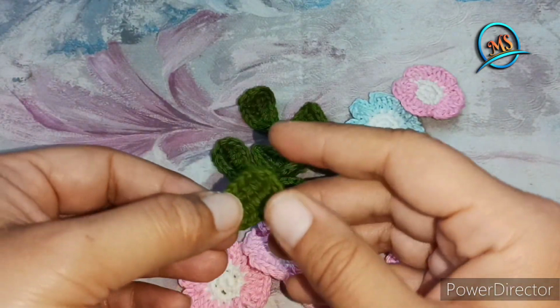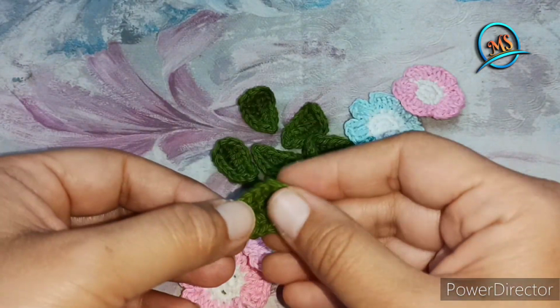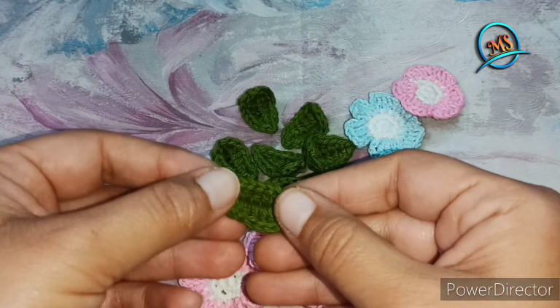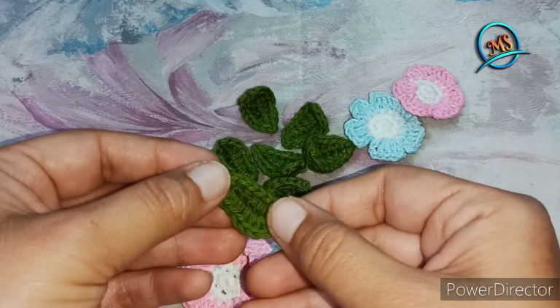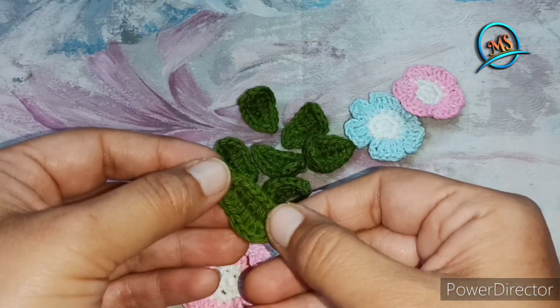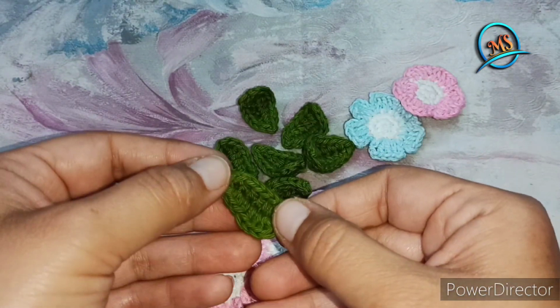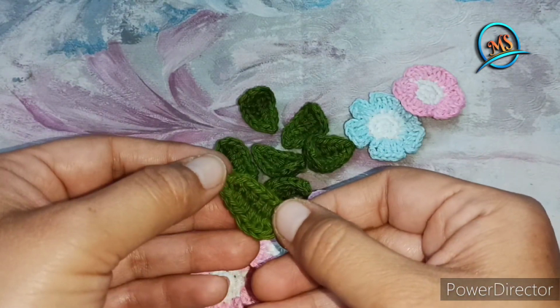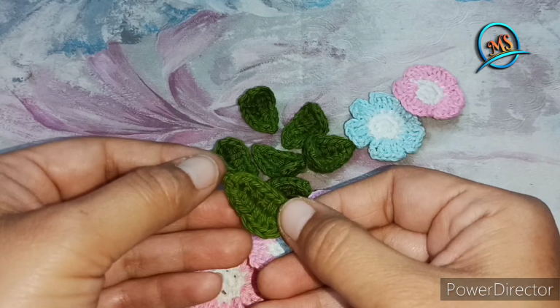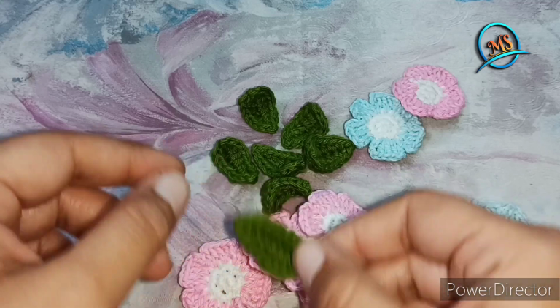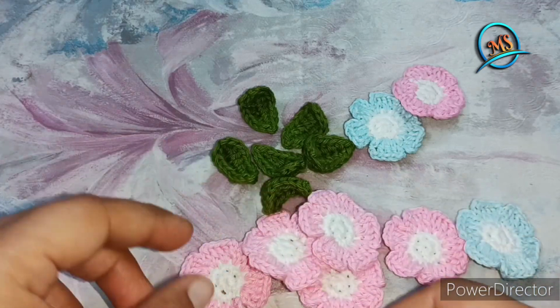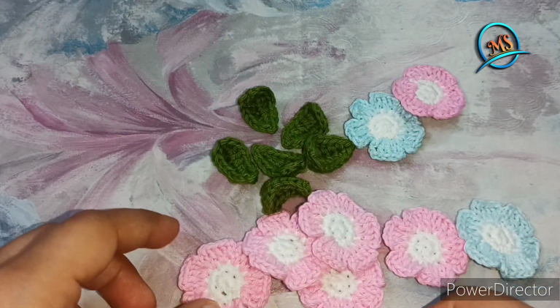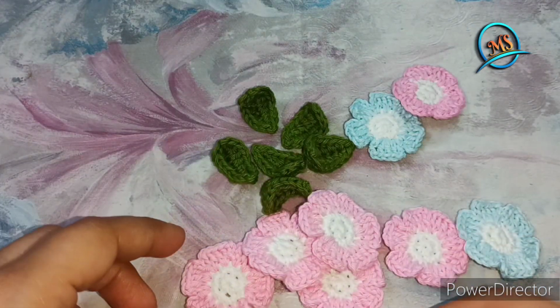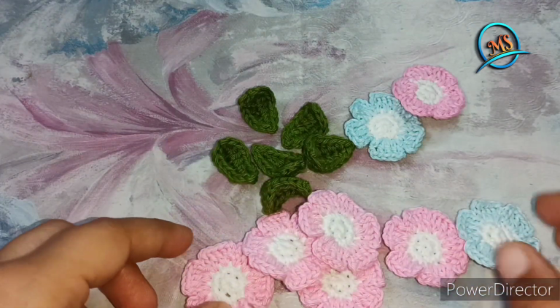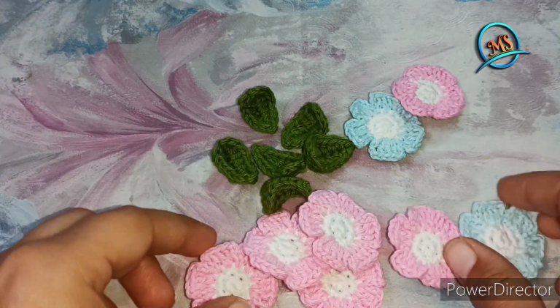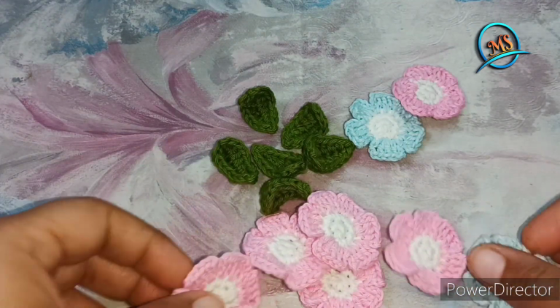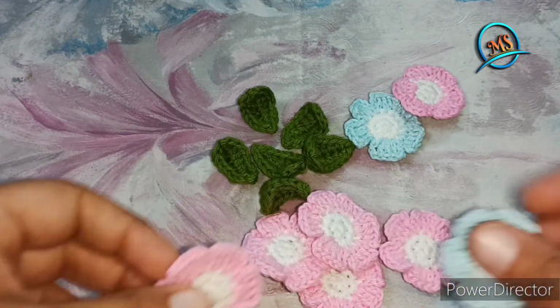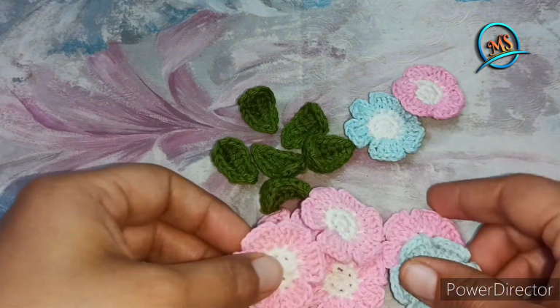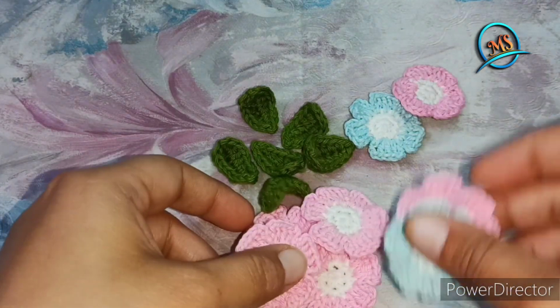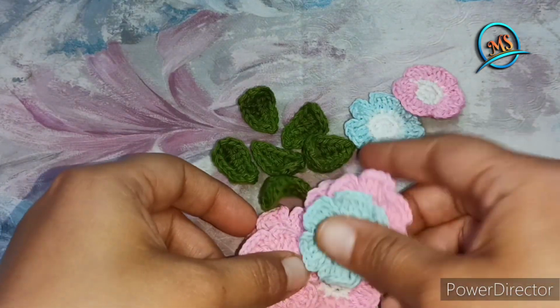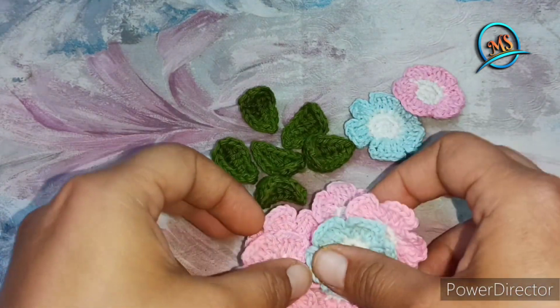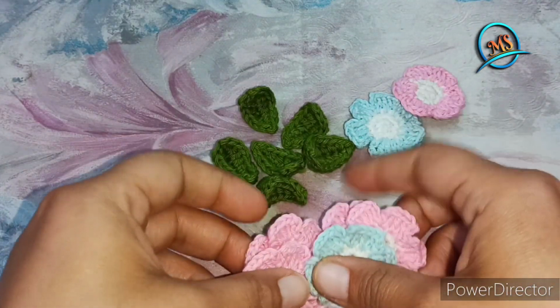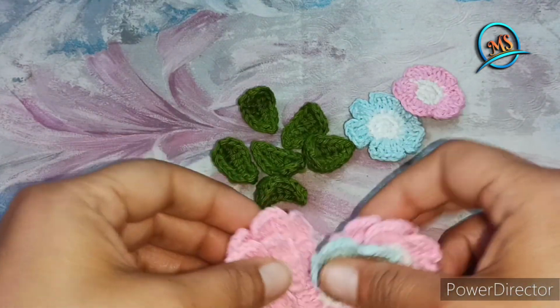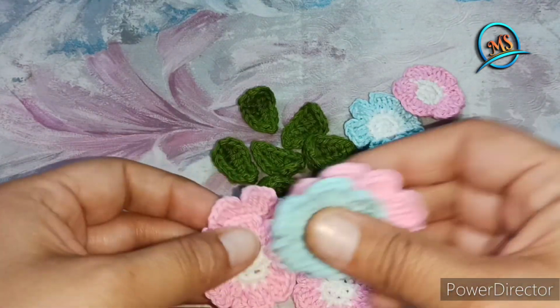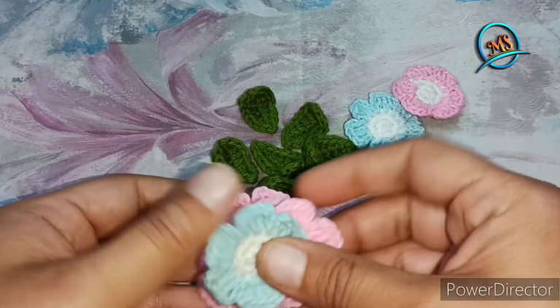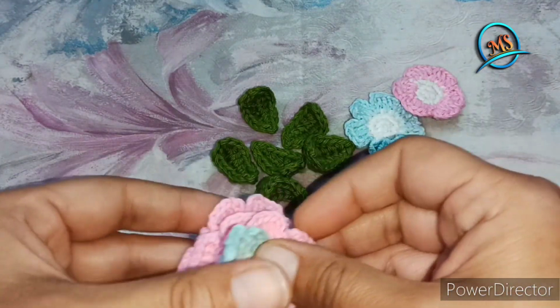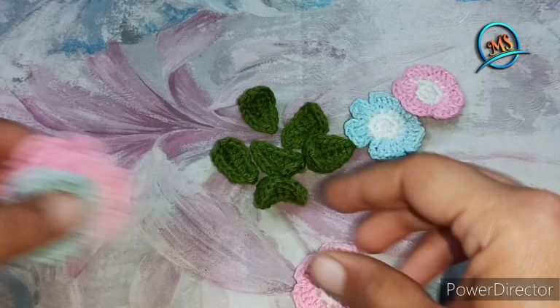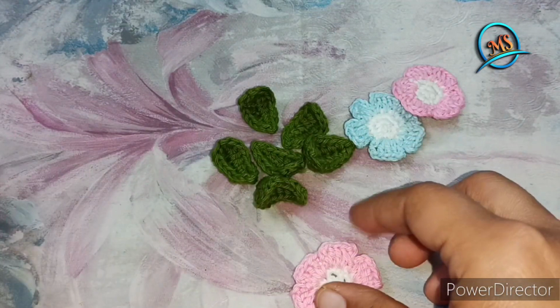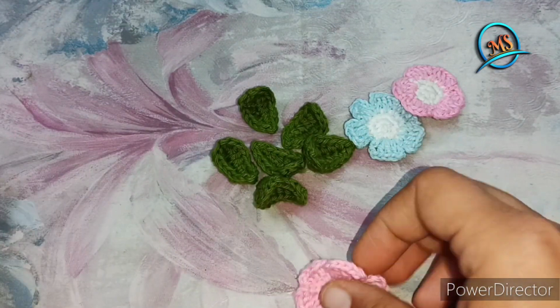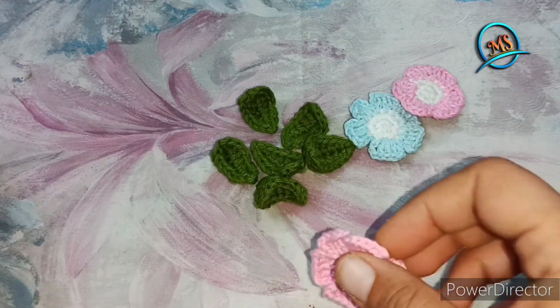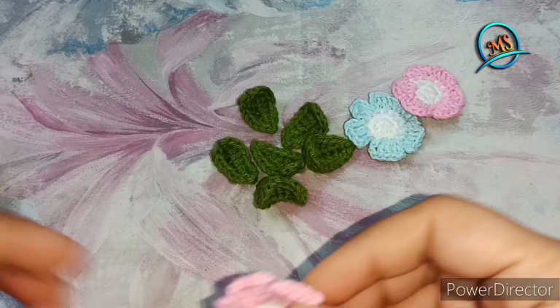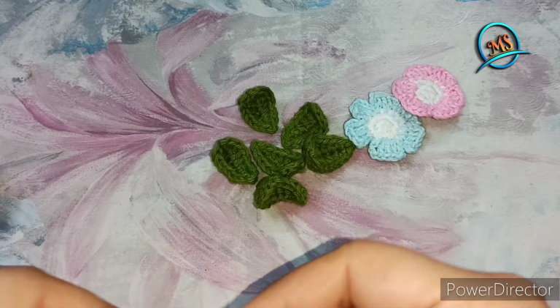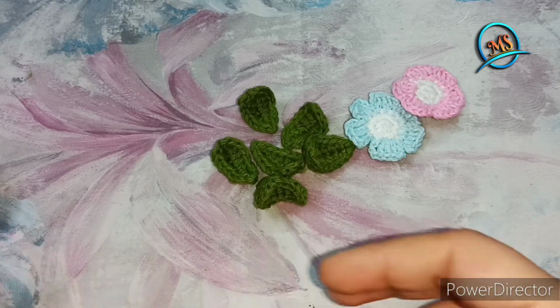In today's video, we will show you the leaves pattern work. We will focus on the work.